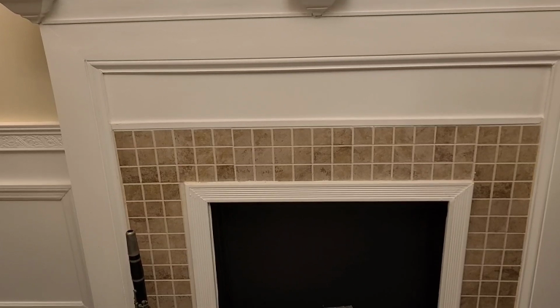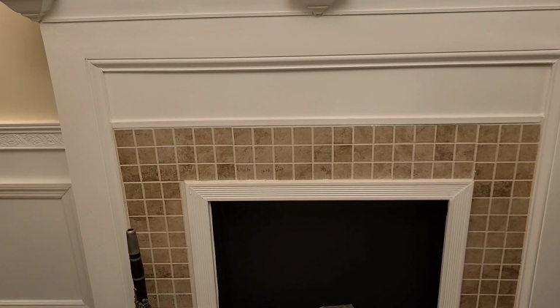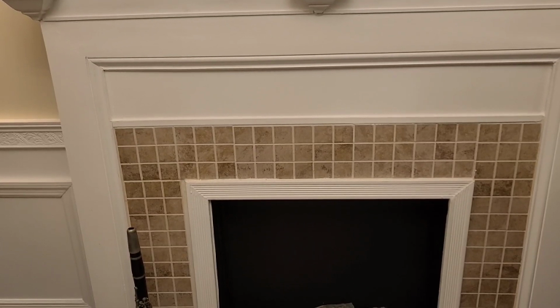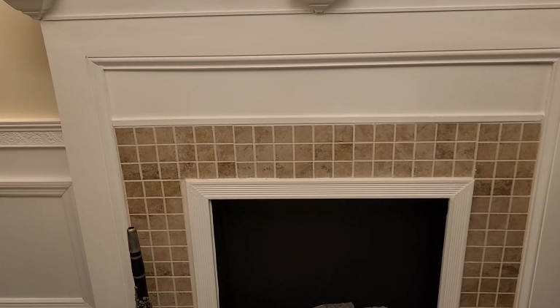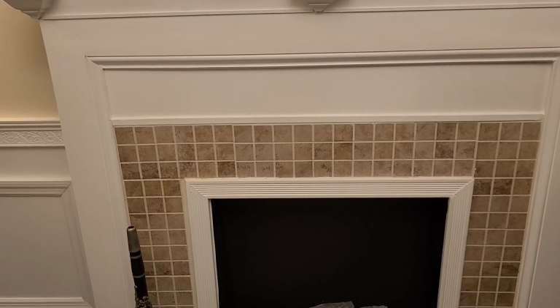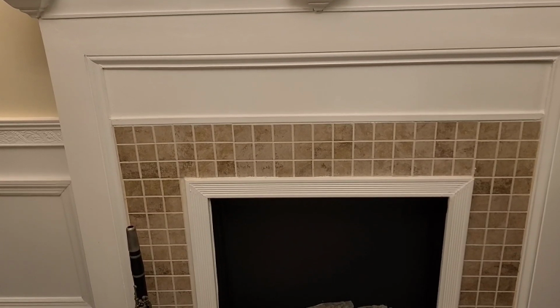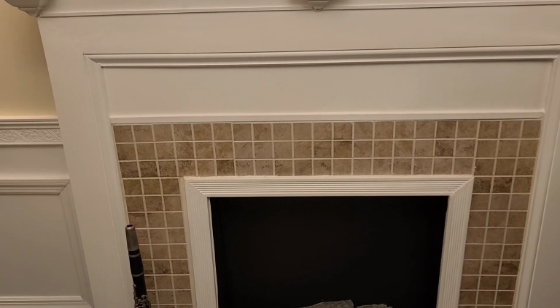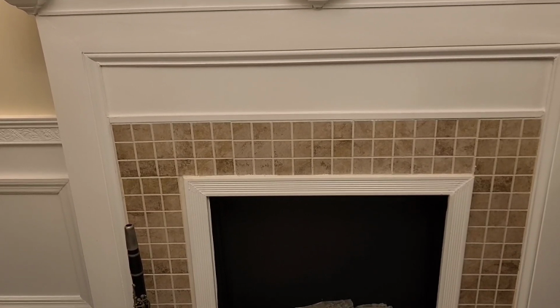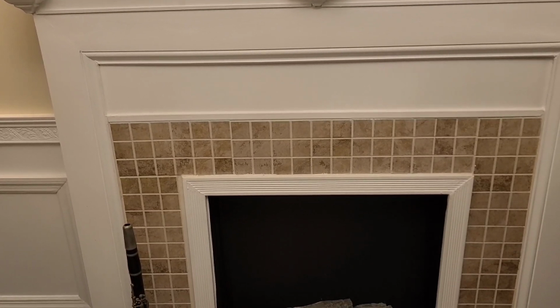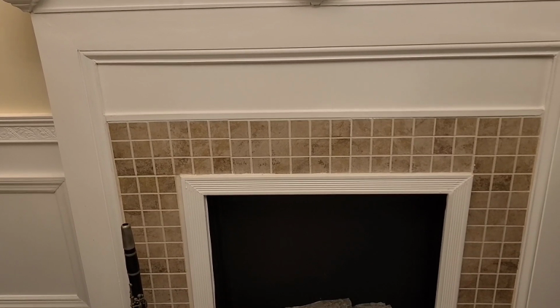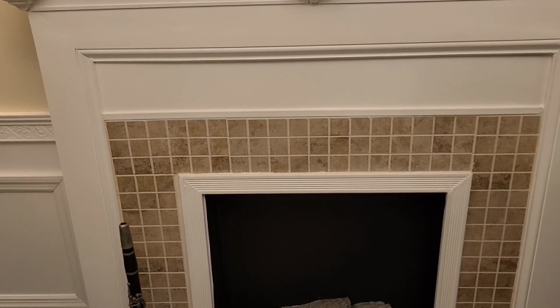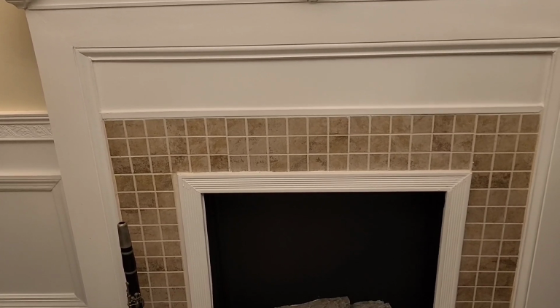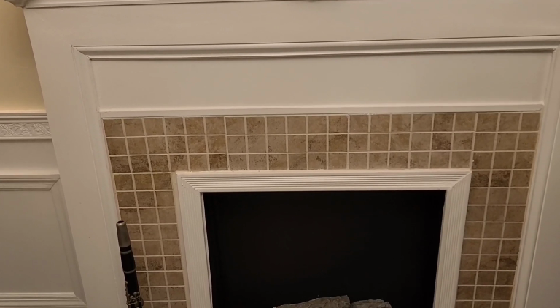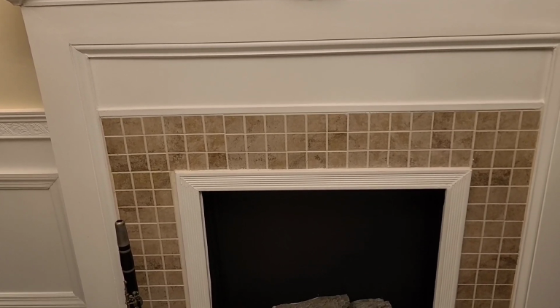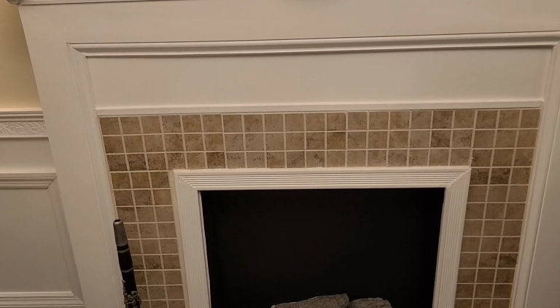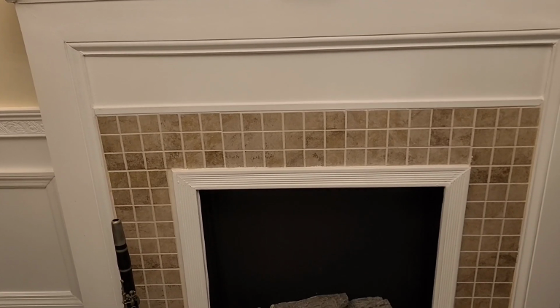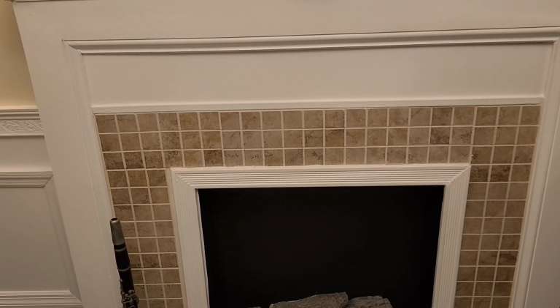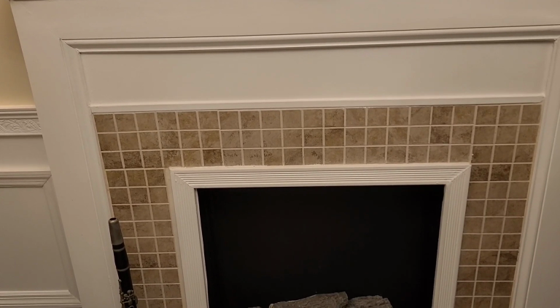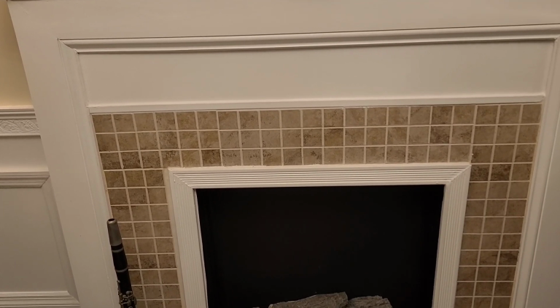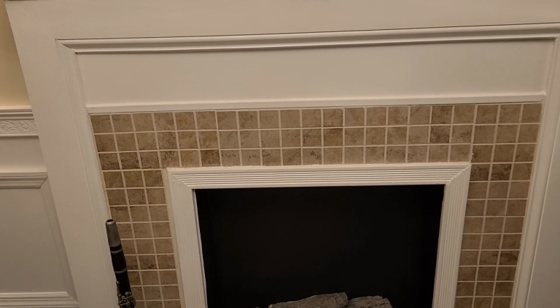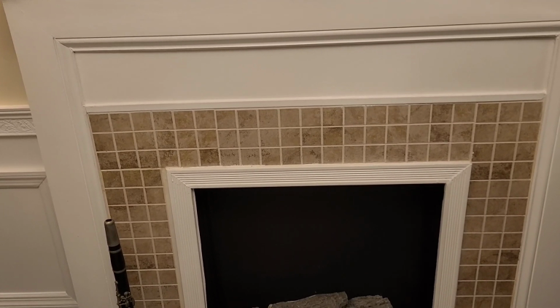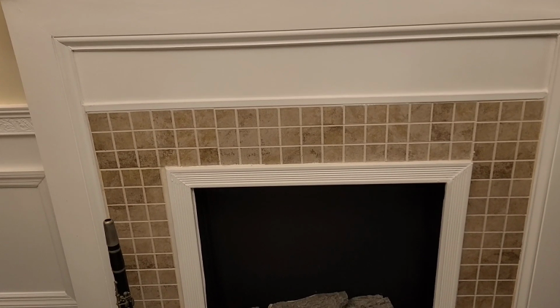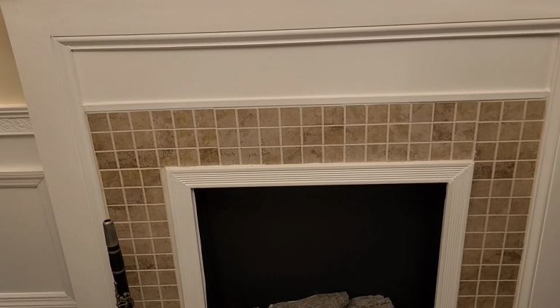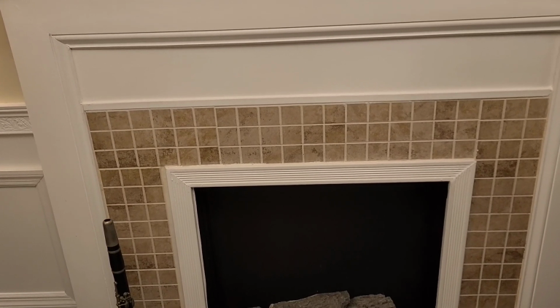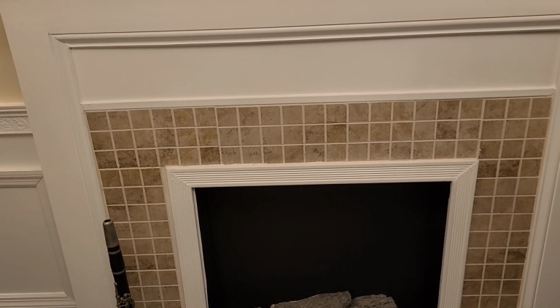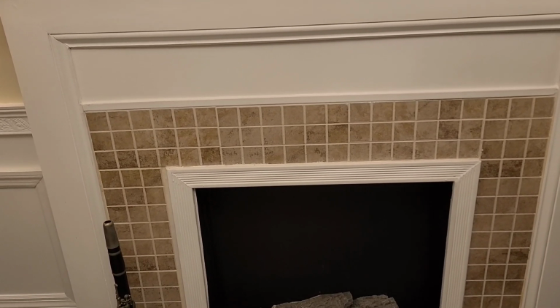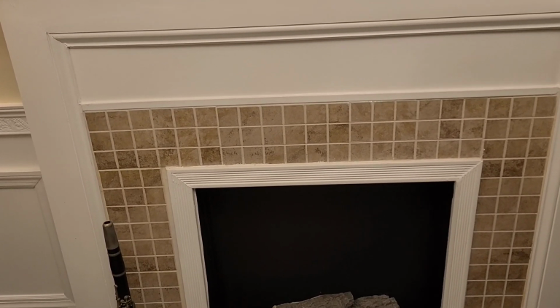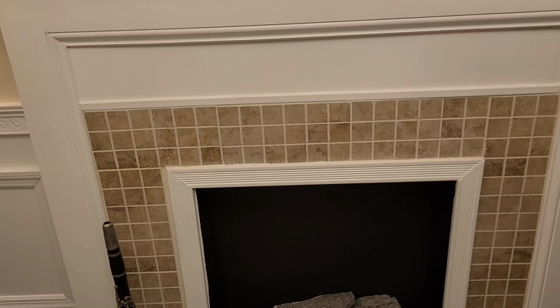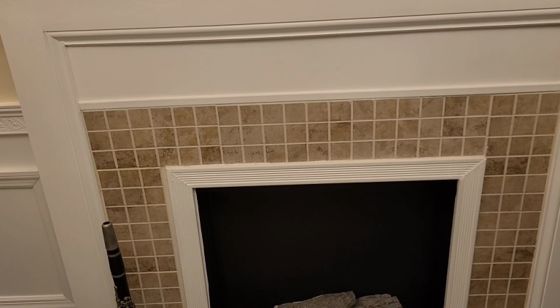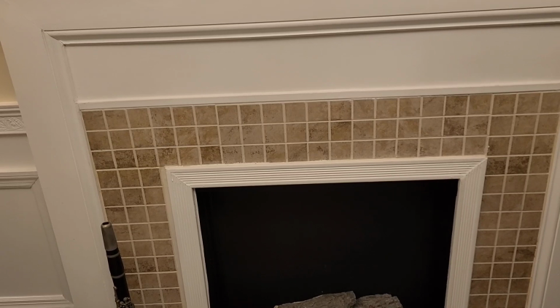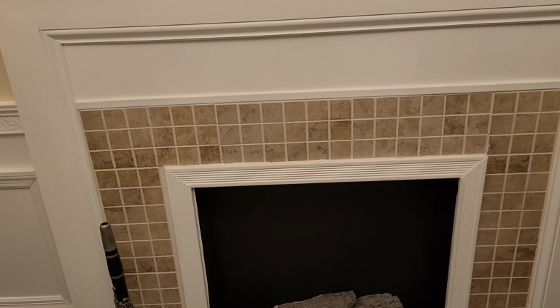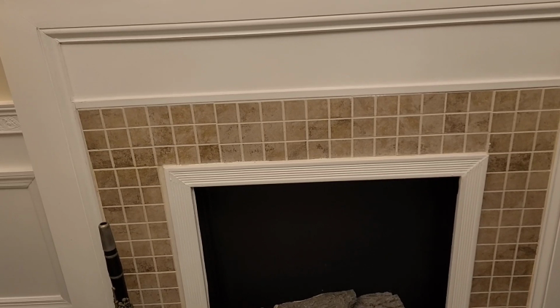Join me today as I update my full fireplace surround for under $30. Yeah, under $30.